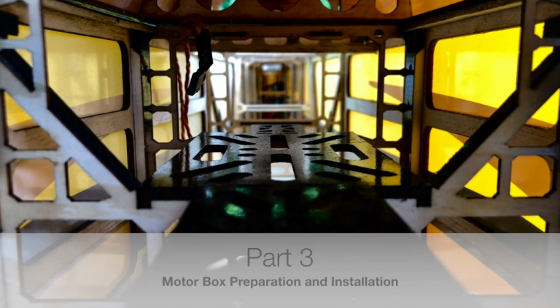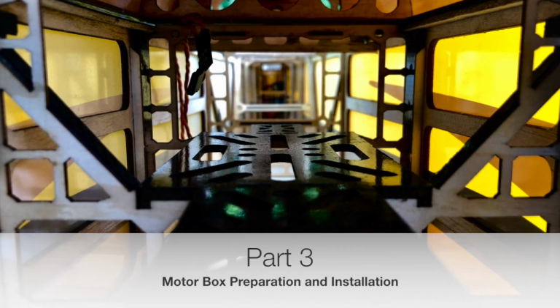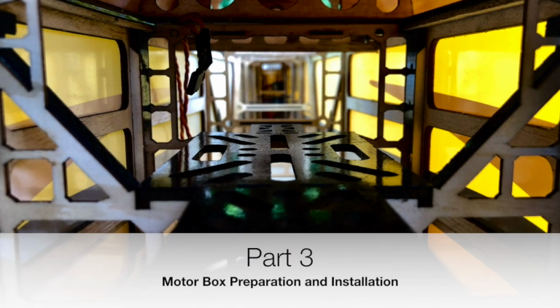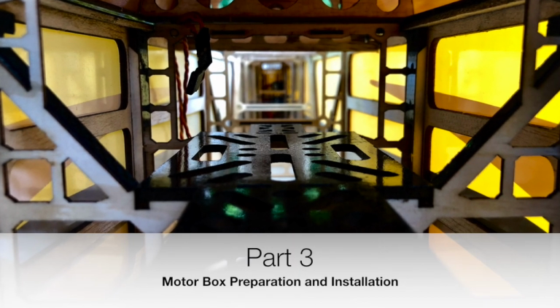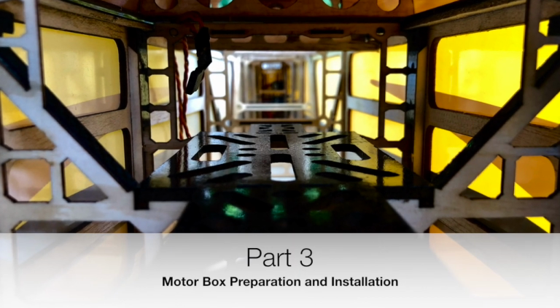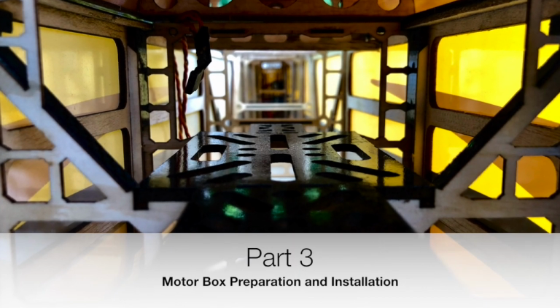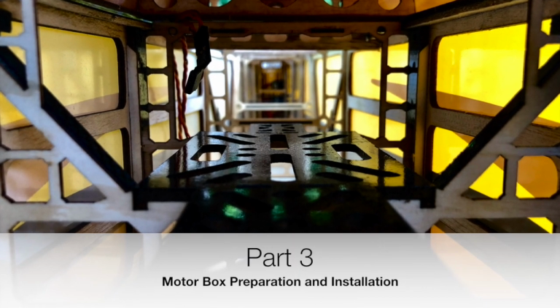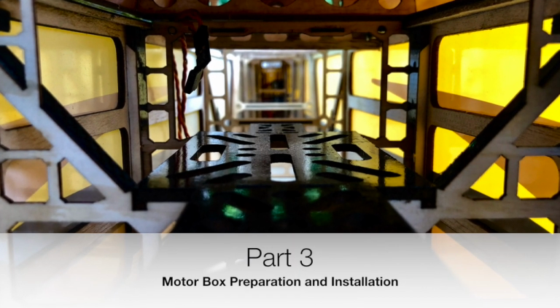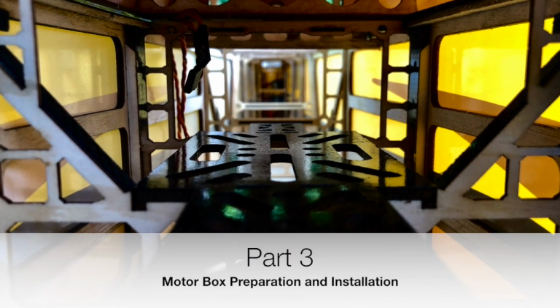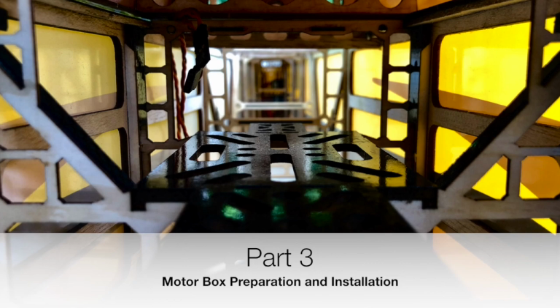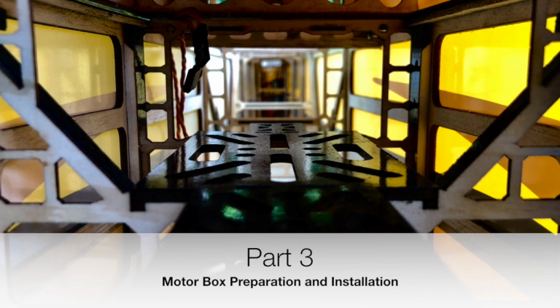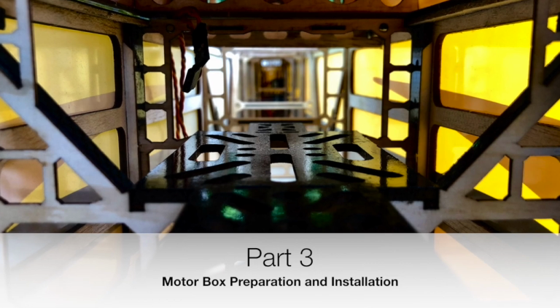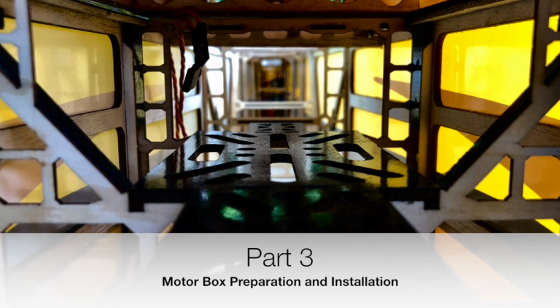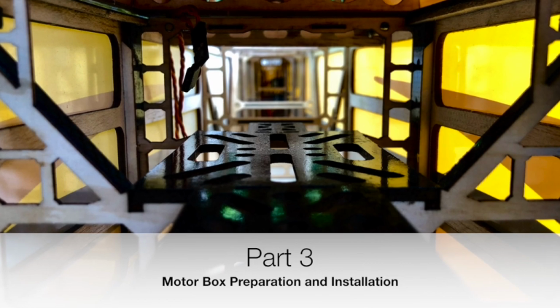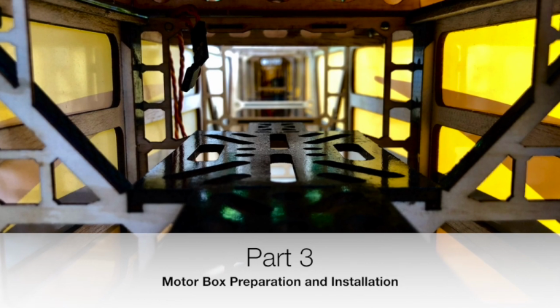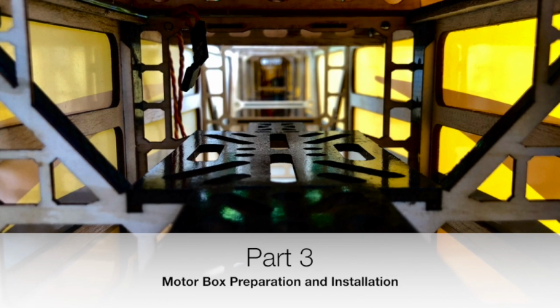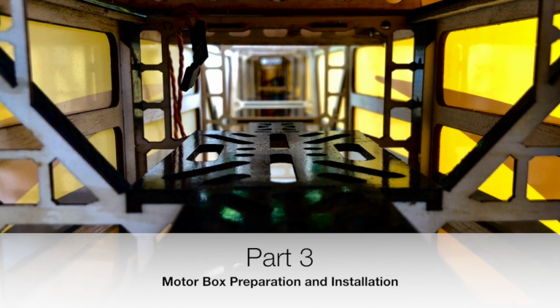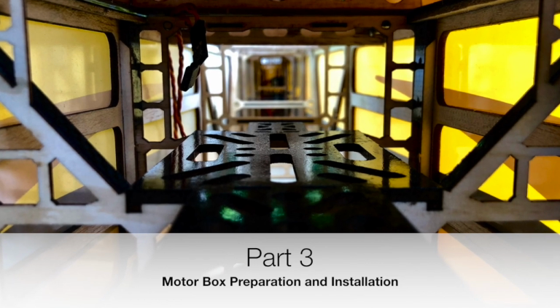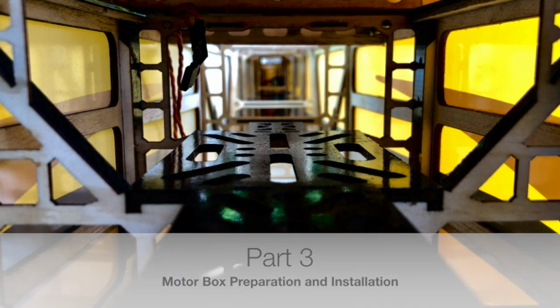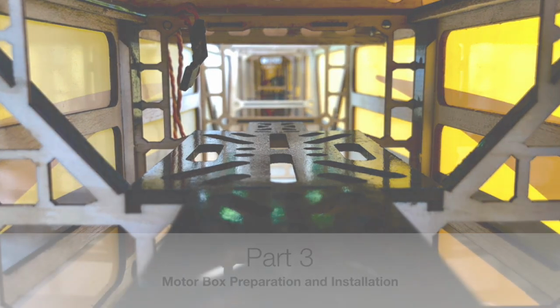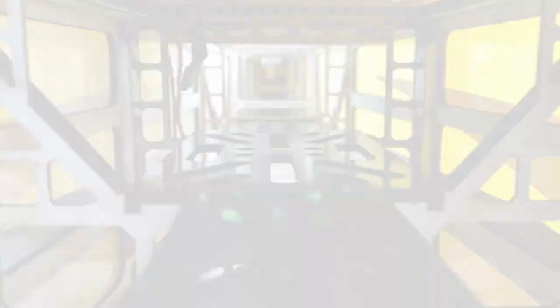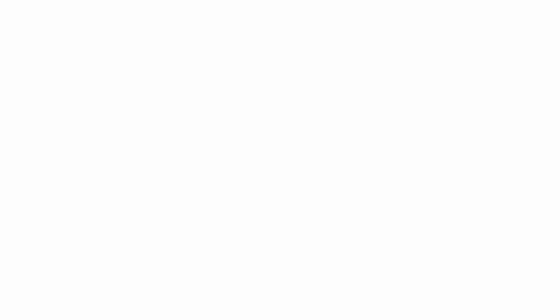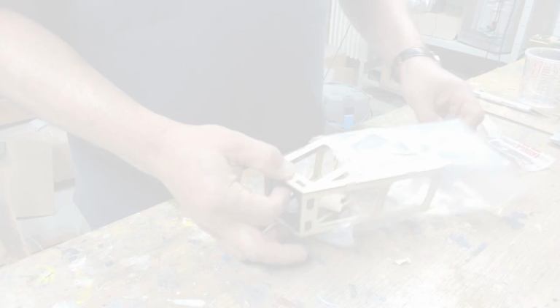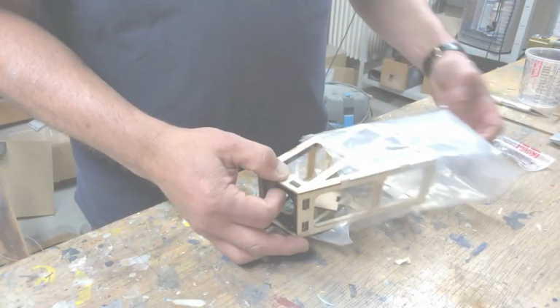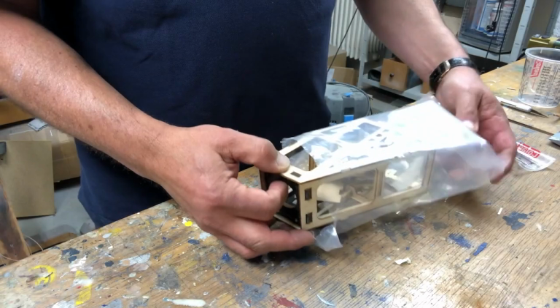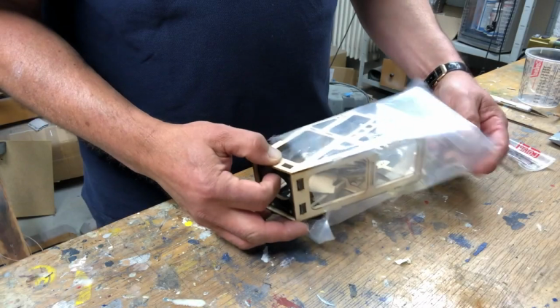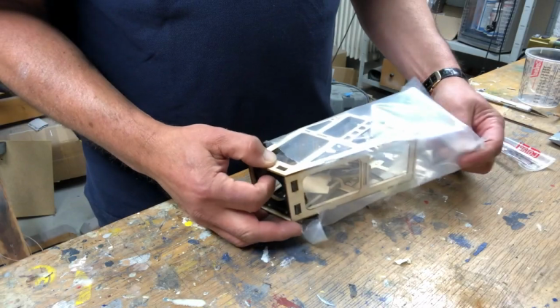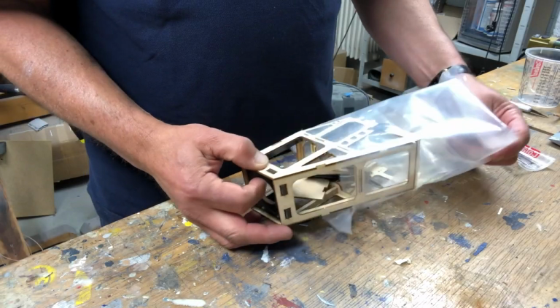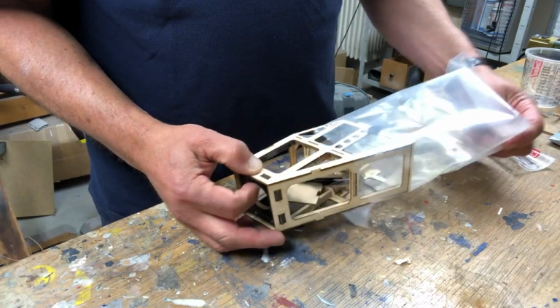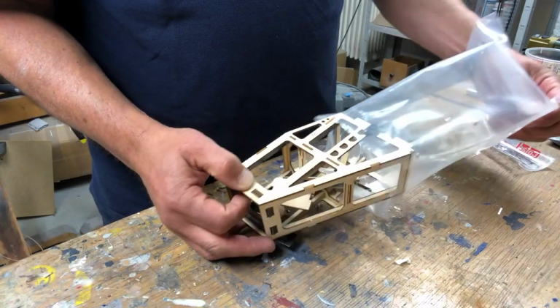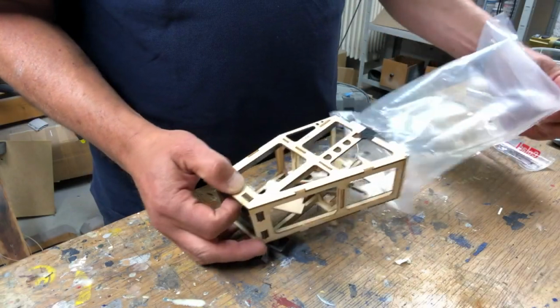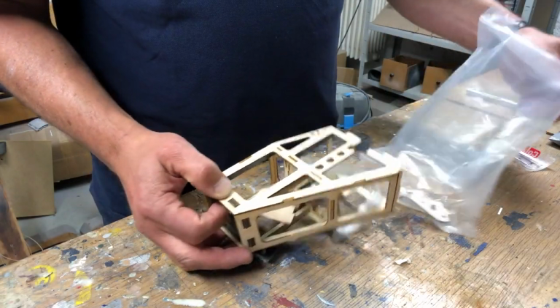Hi everyone. Today I'd like to show you how to prepare and install the motorbox.